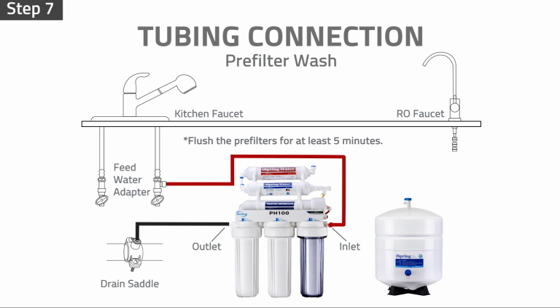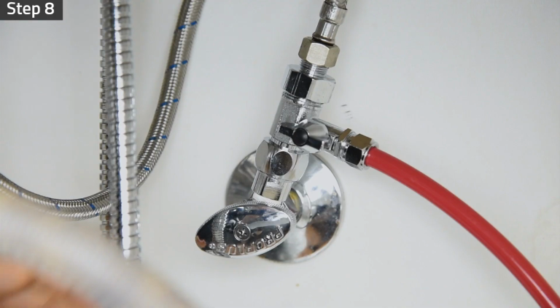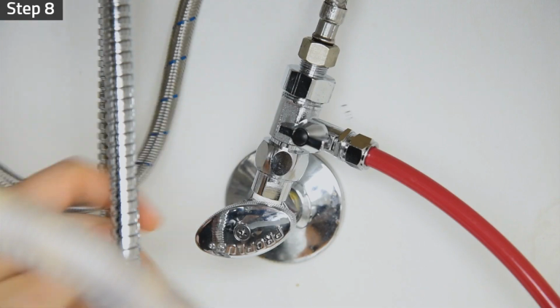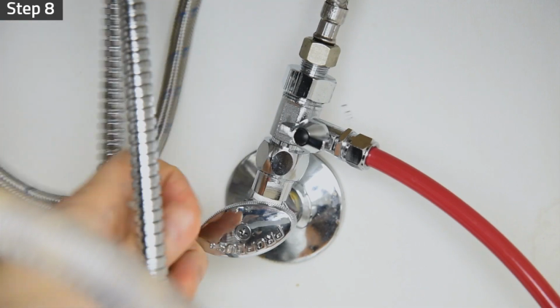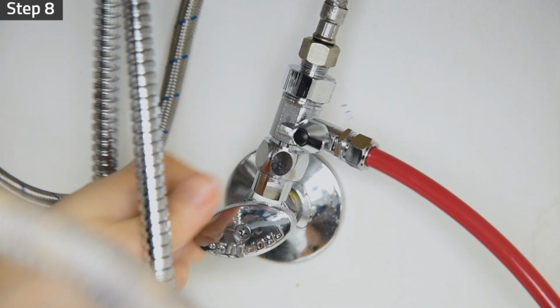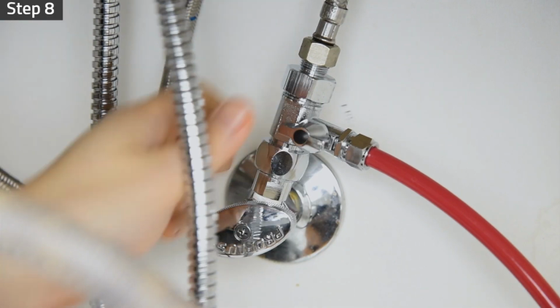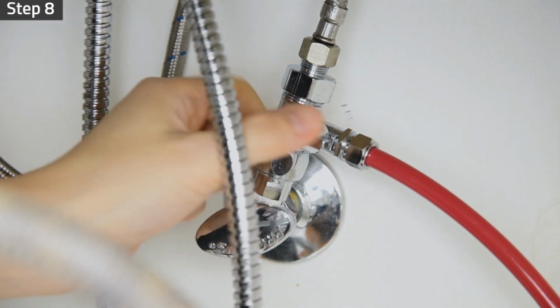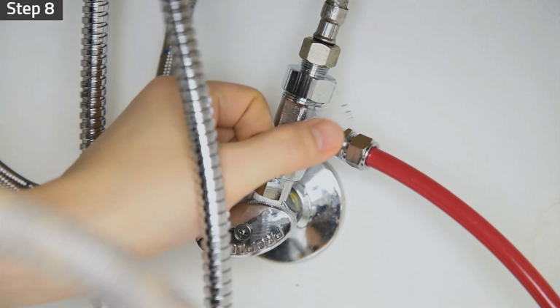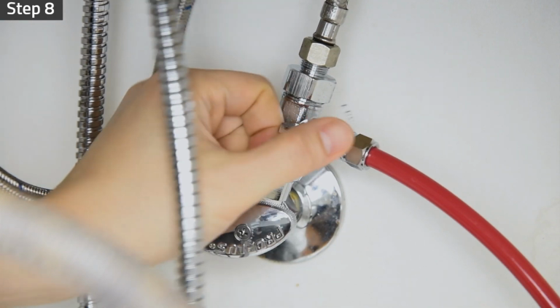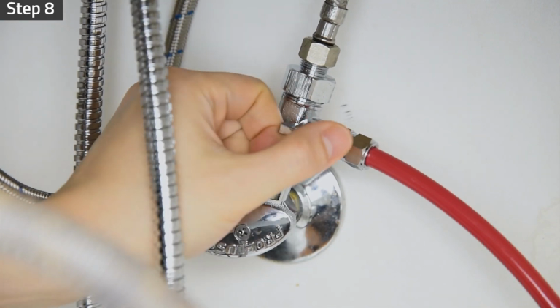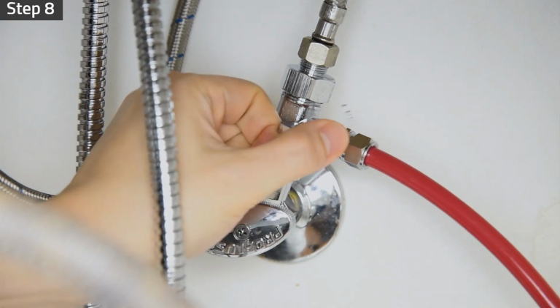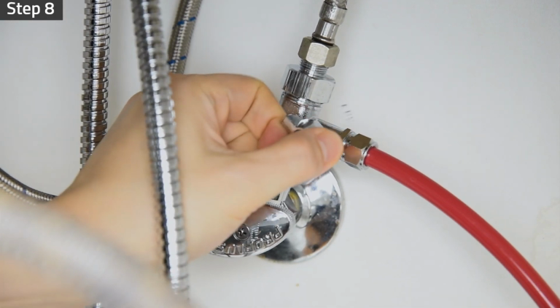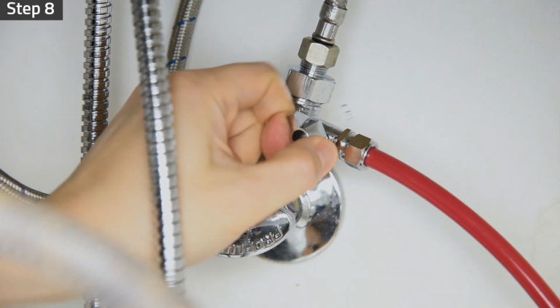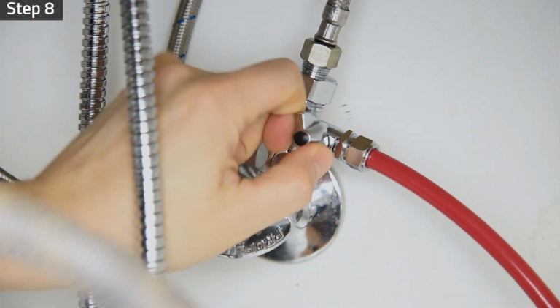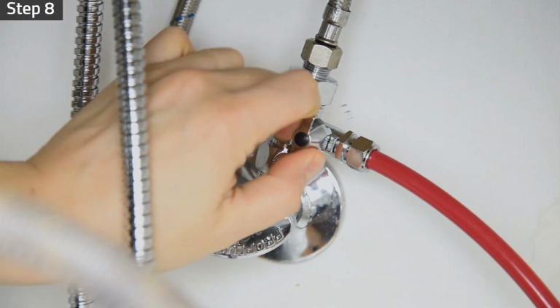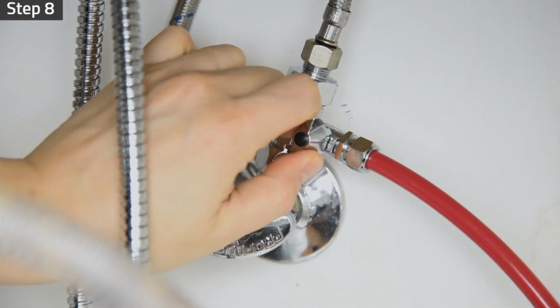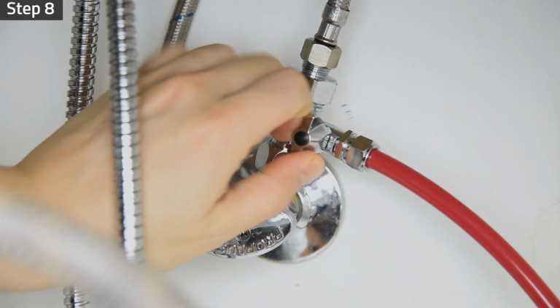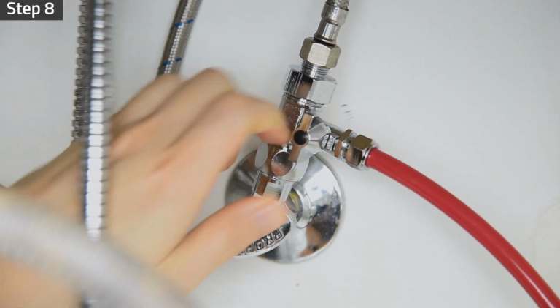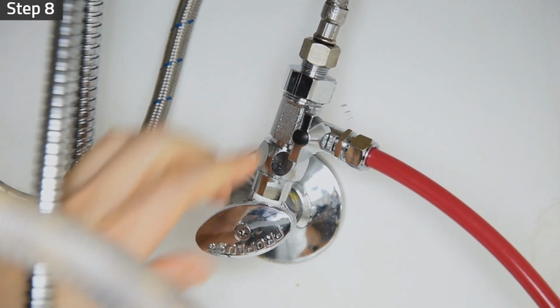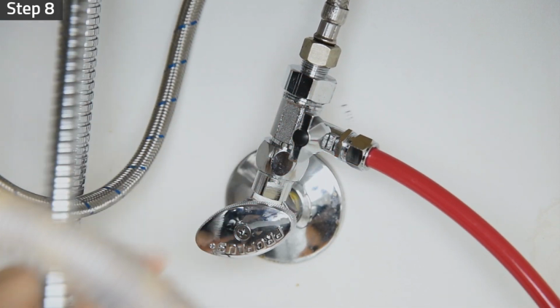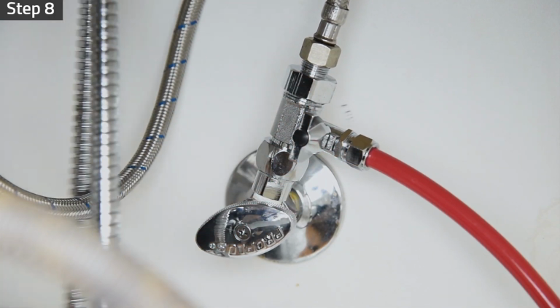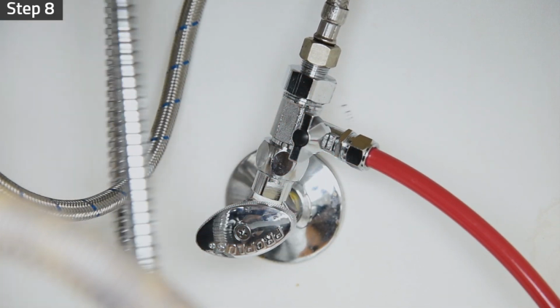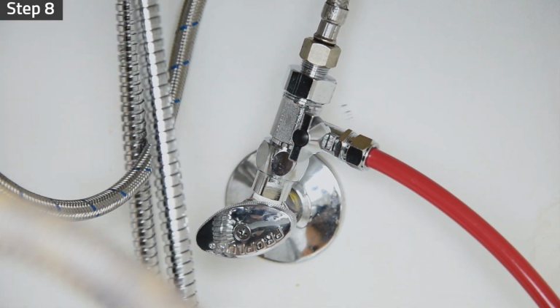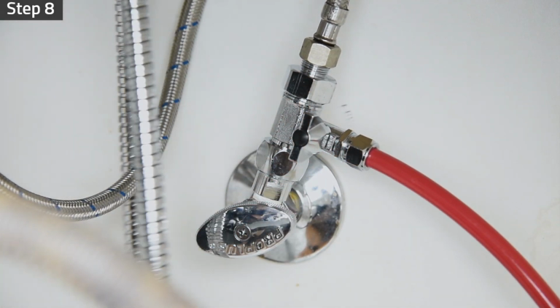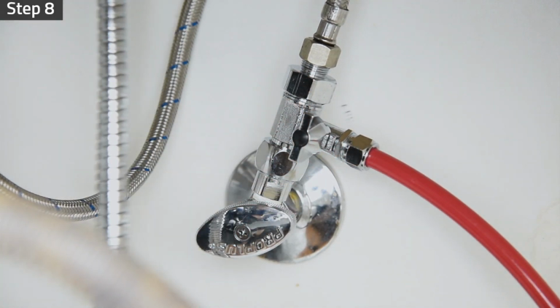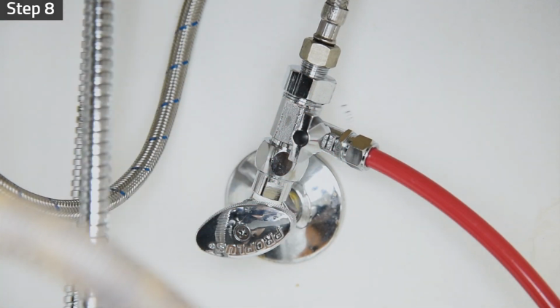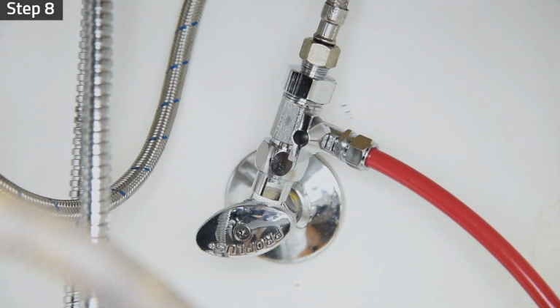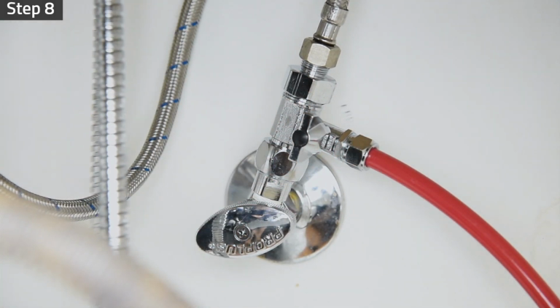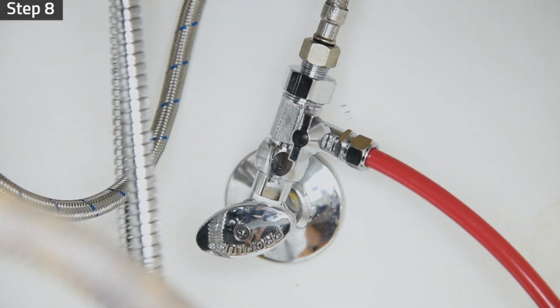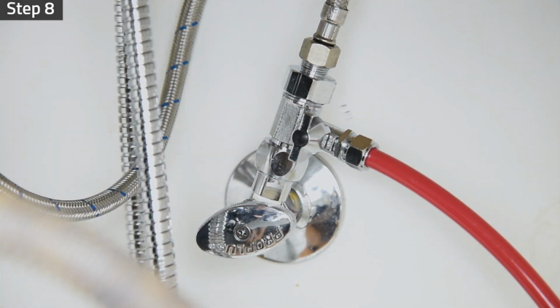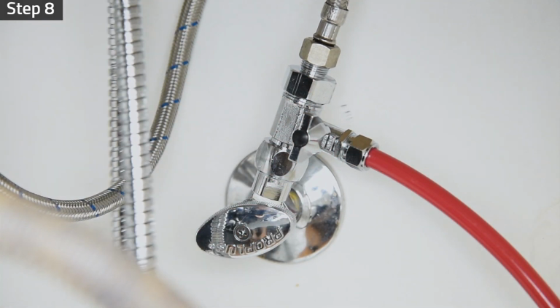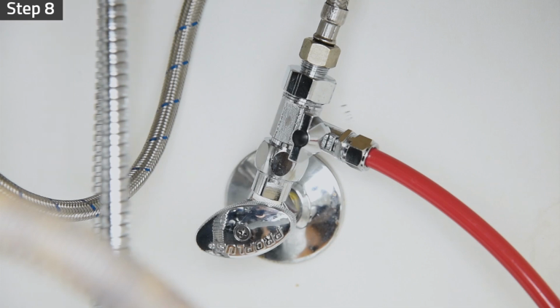Step 8: Shut off the feed water valve. The pre-filter wash is now complete.